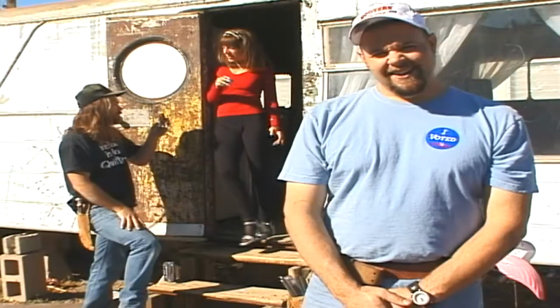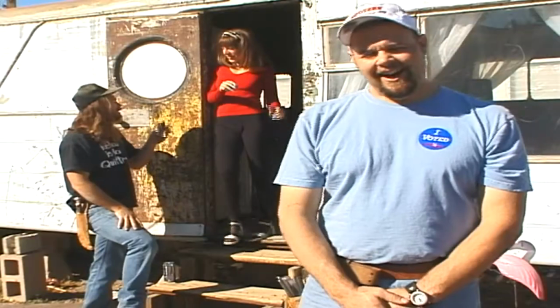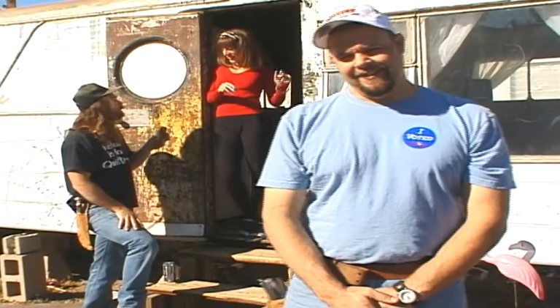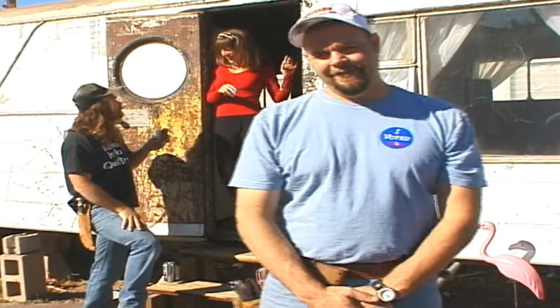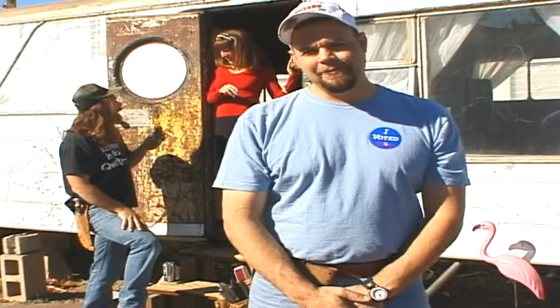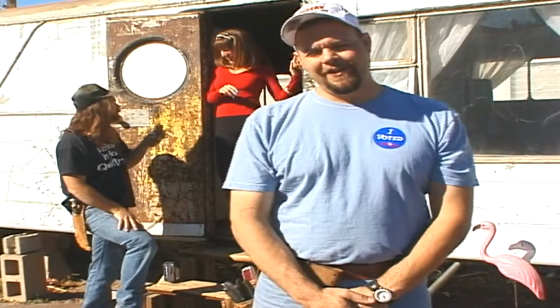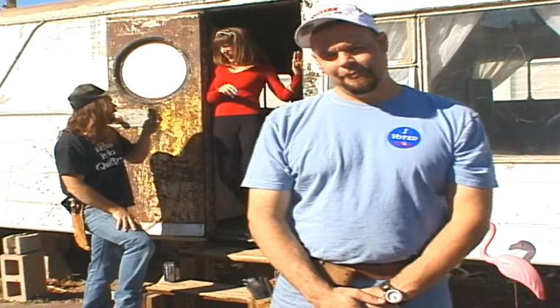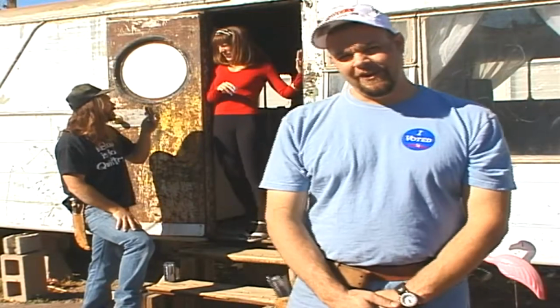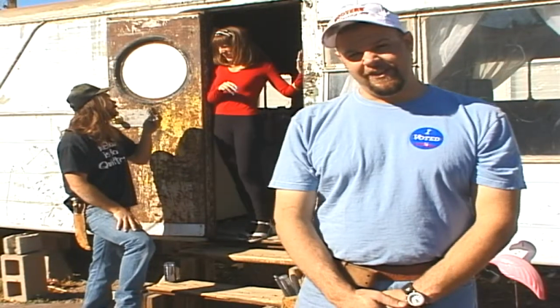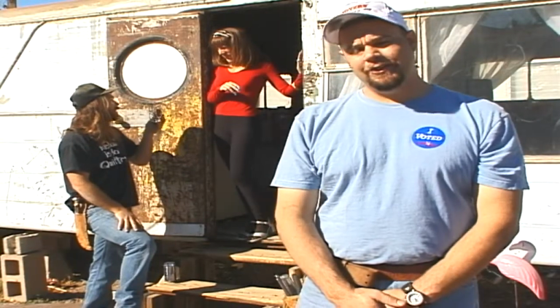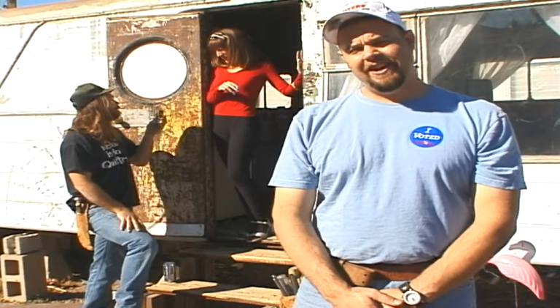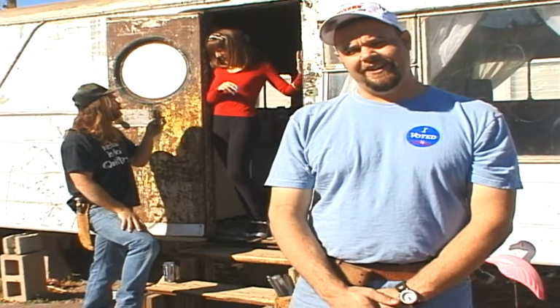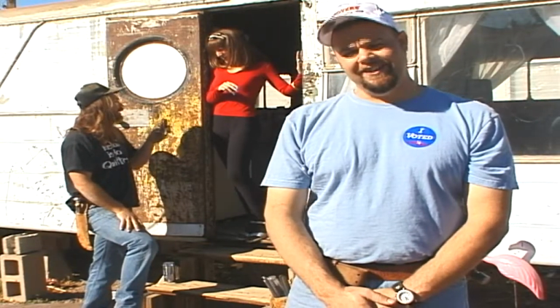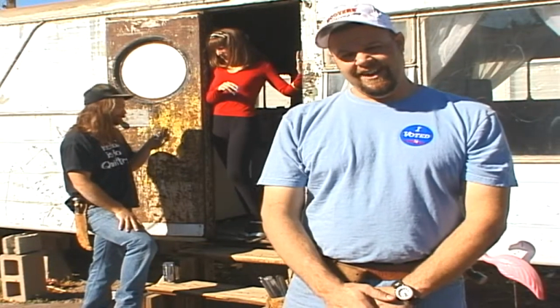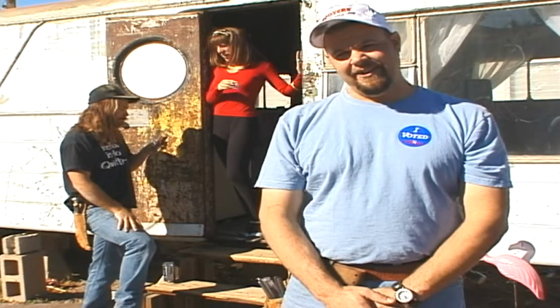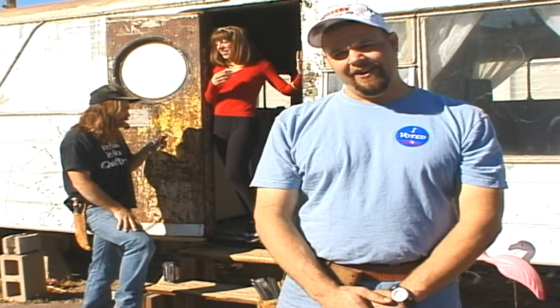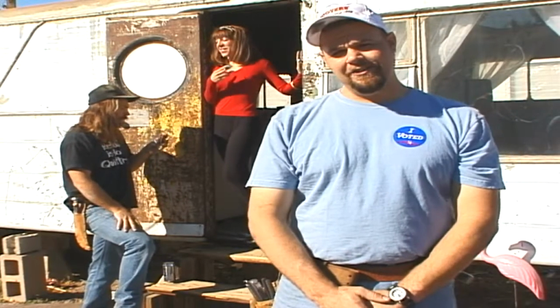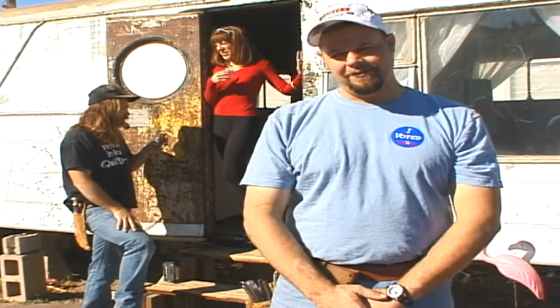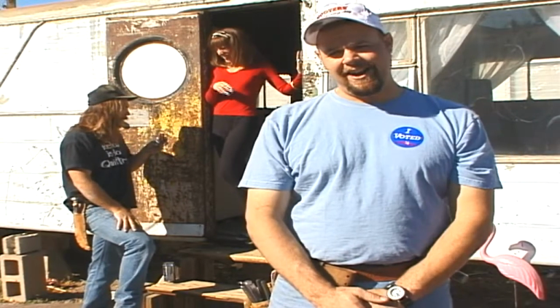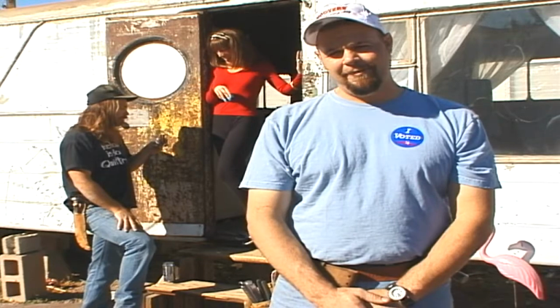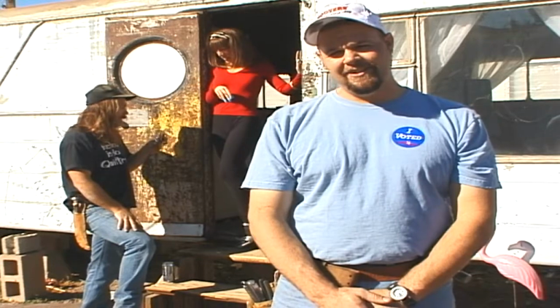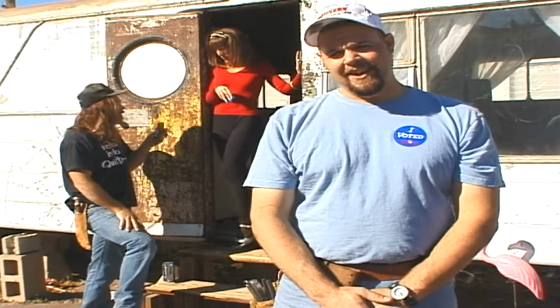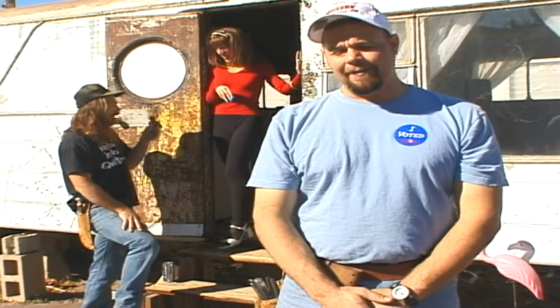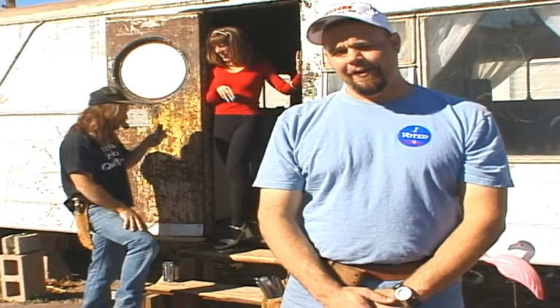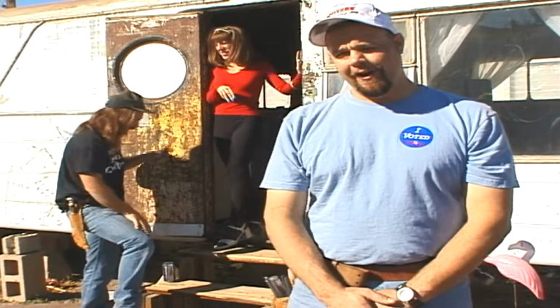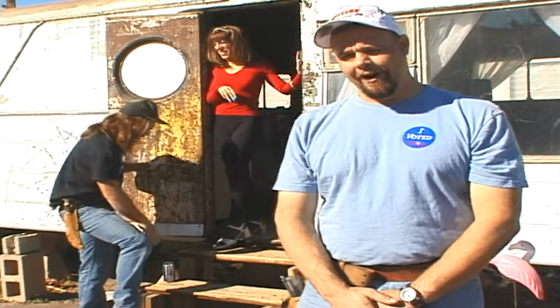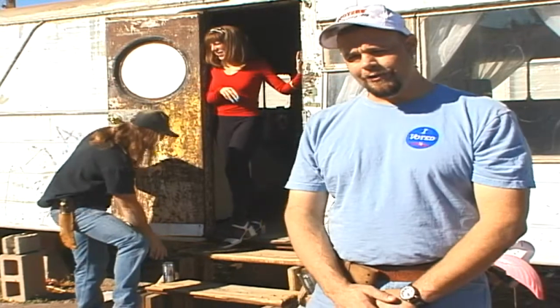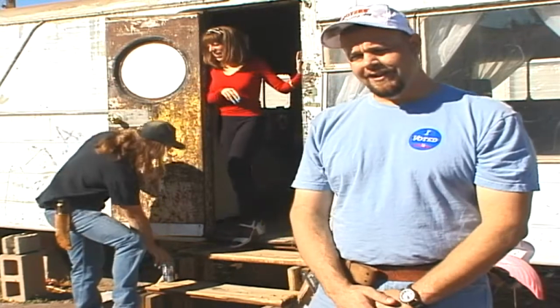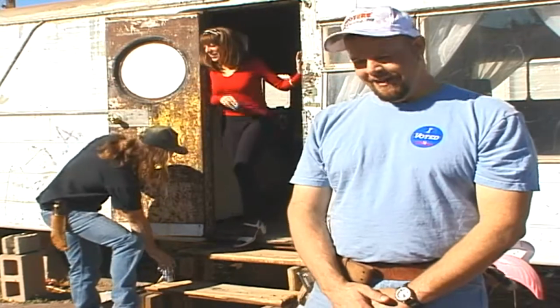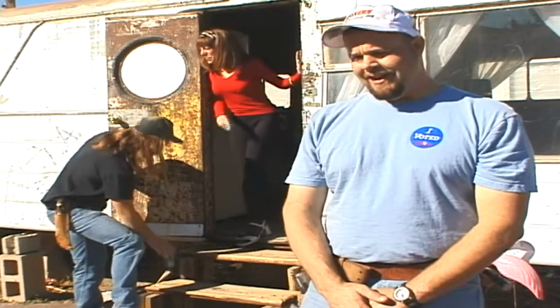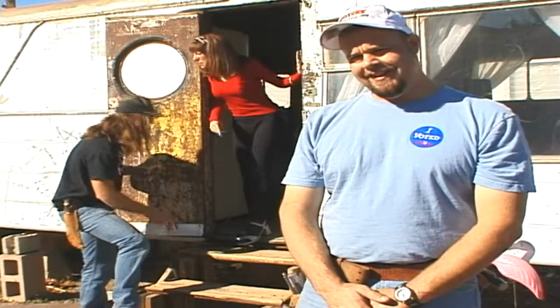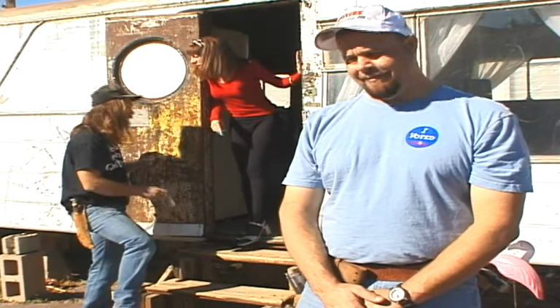Hi! Welcome to another episode of This Old Trailer. I'm your co-host, Randy Abrams, and I'm here with our host, Donnie Thomas.